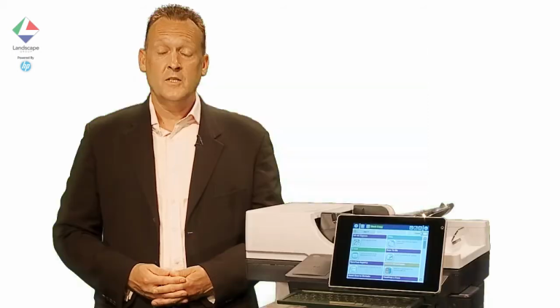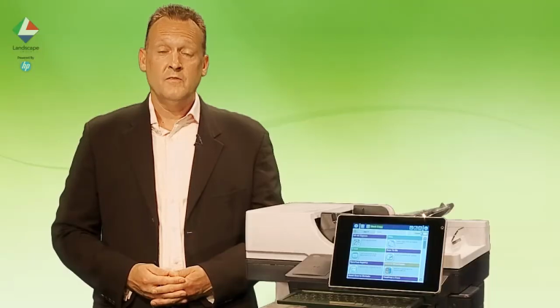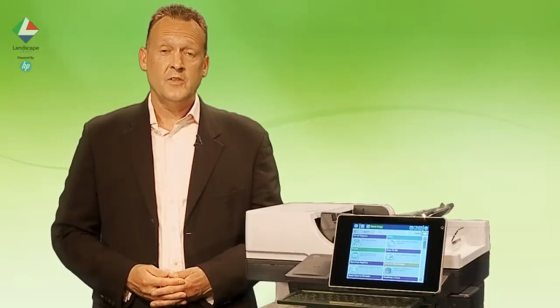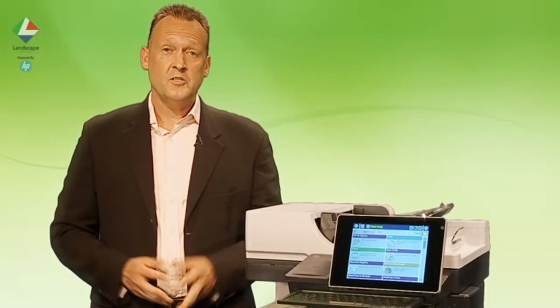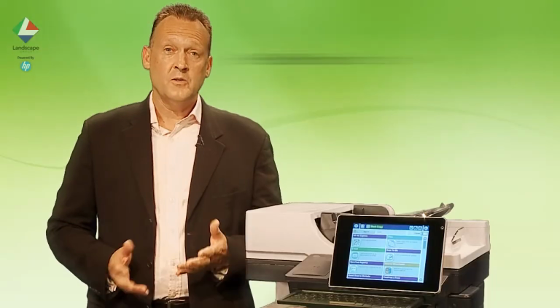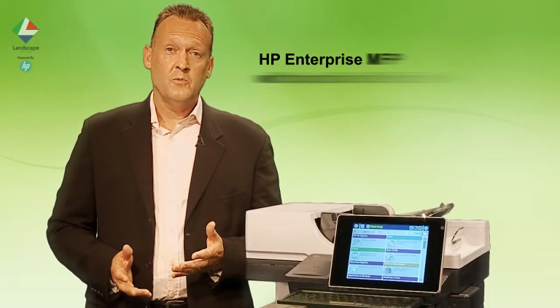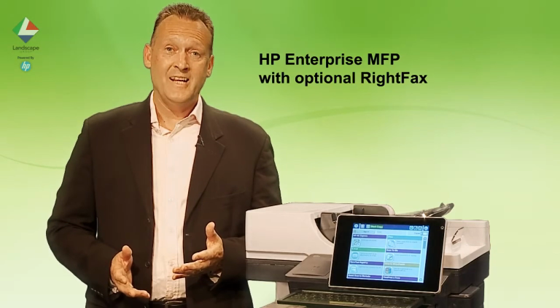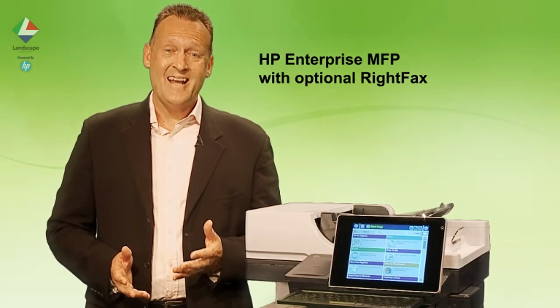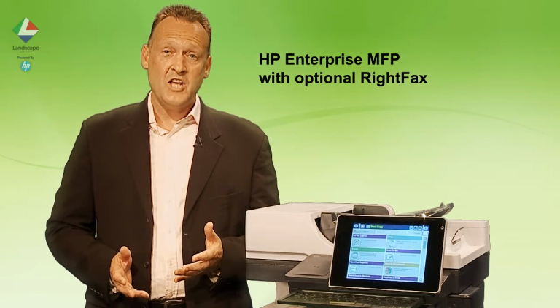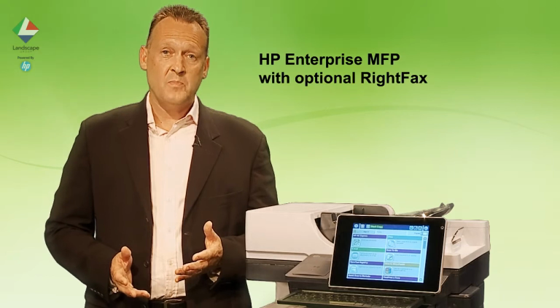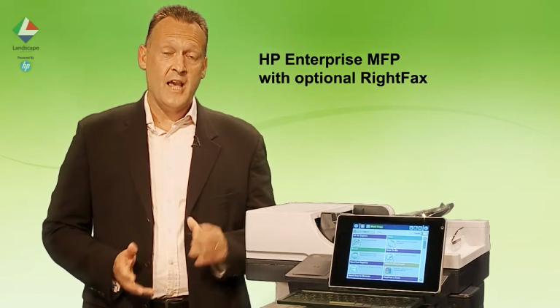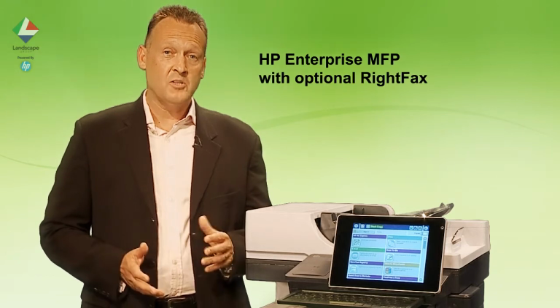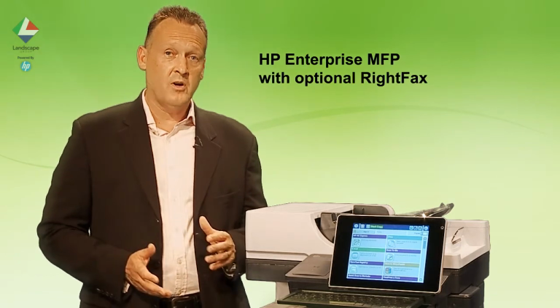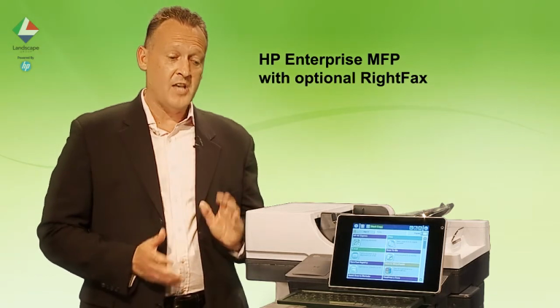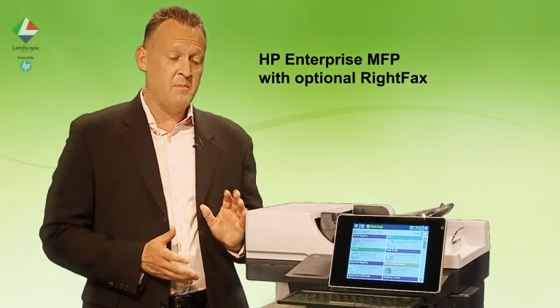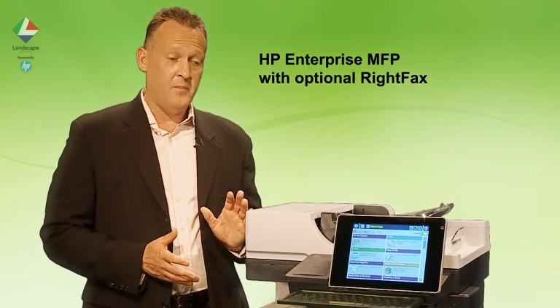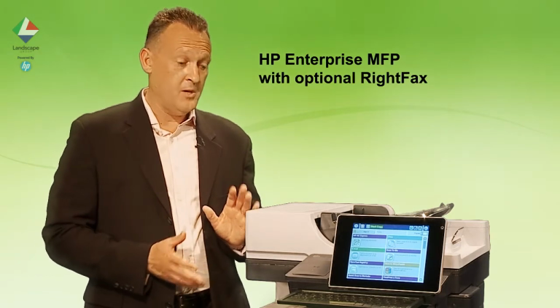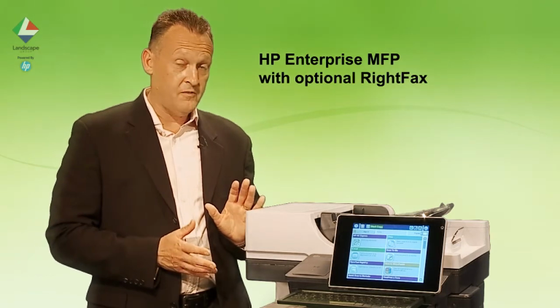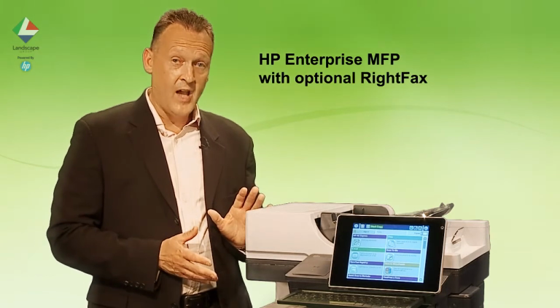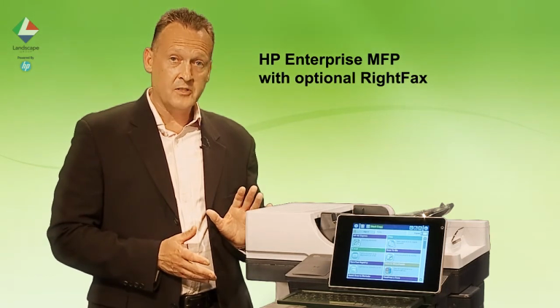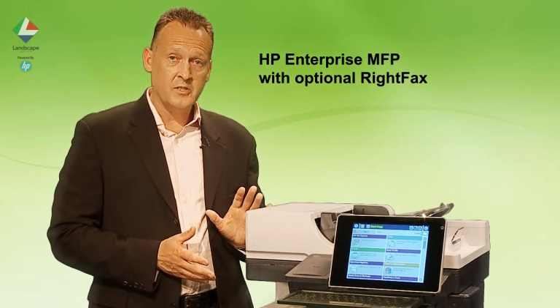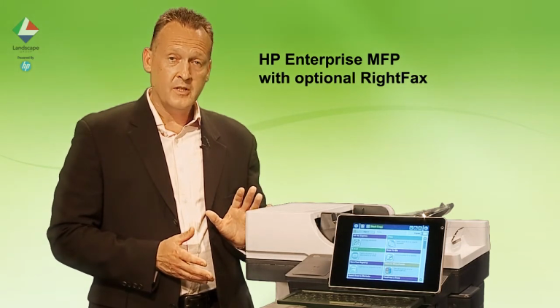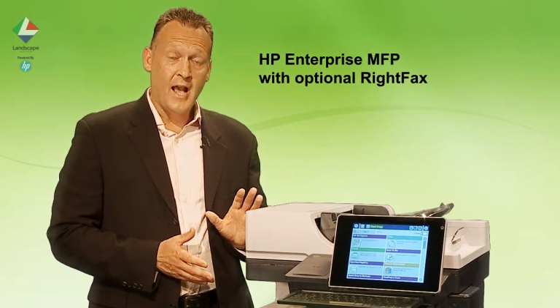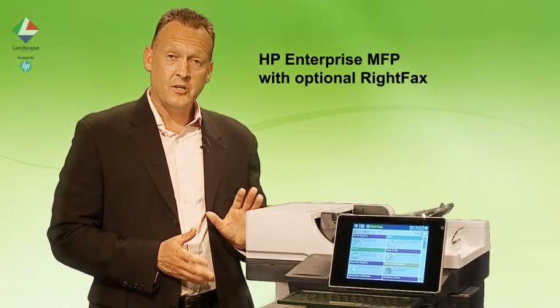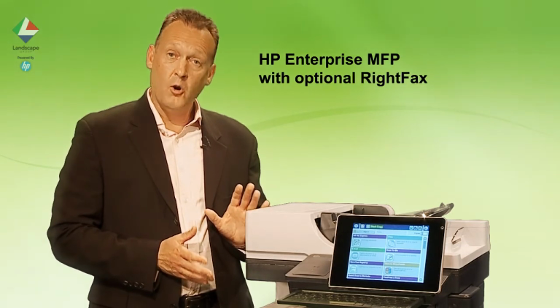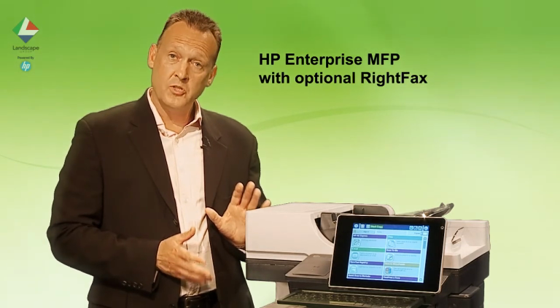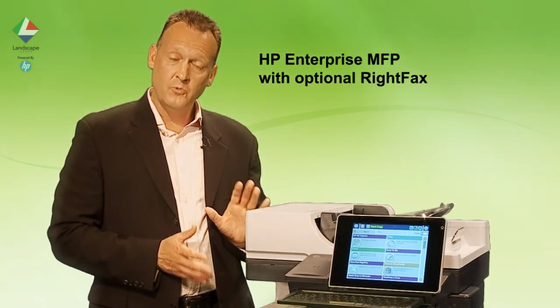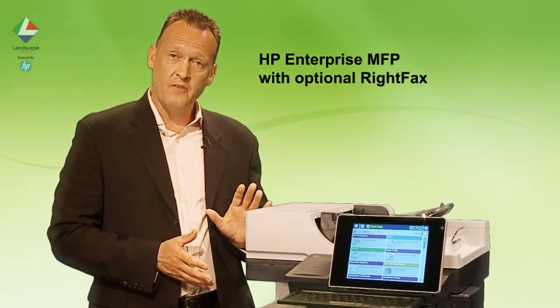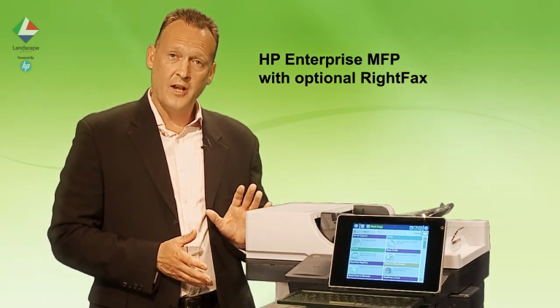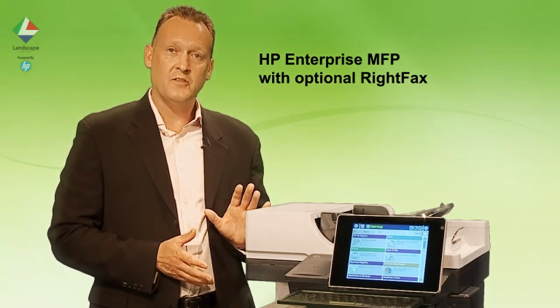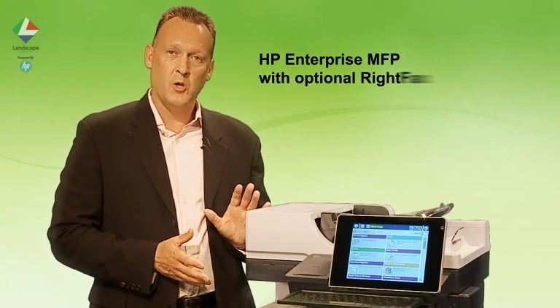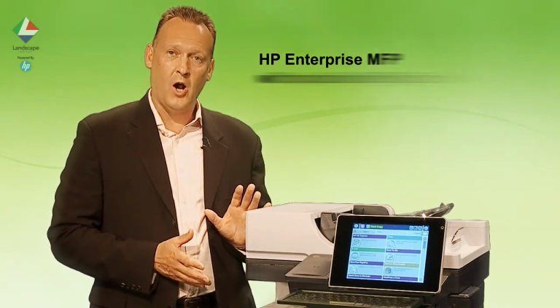For this we need an HP Enterprise MFP with fax, and optionally RightFax if required.